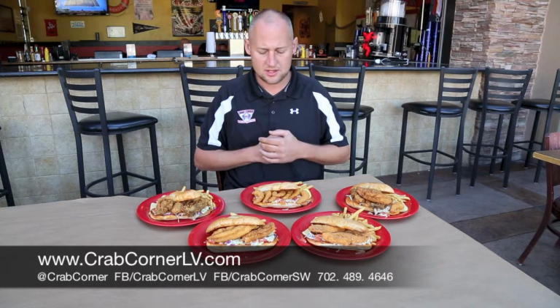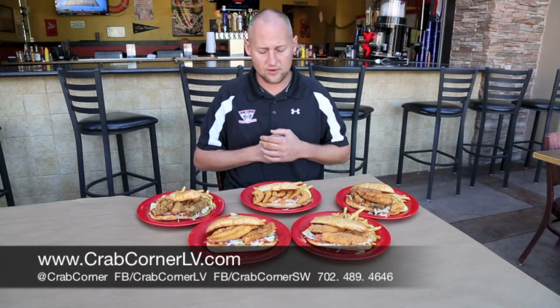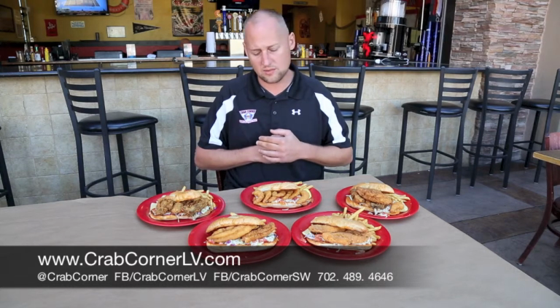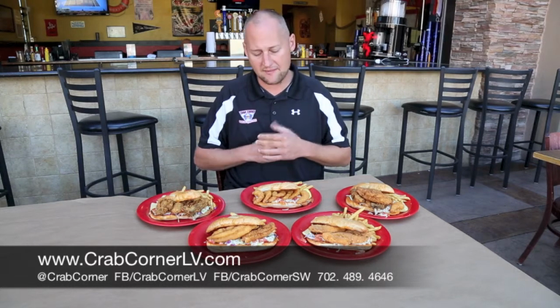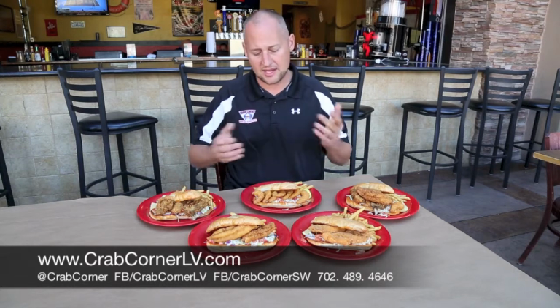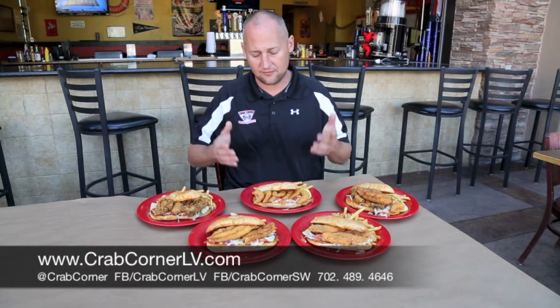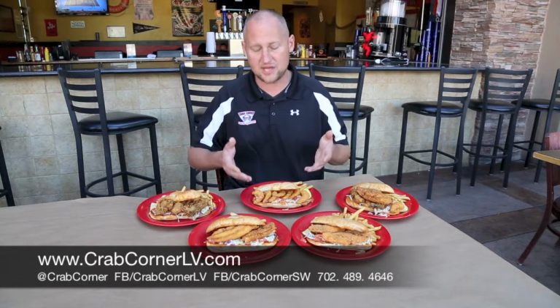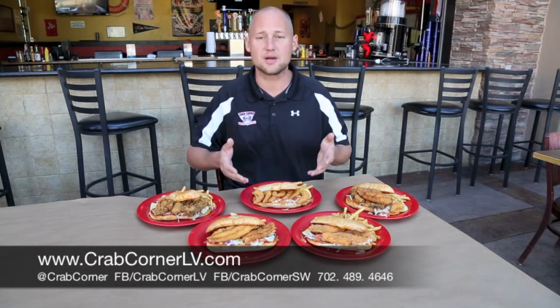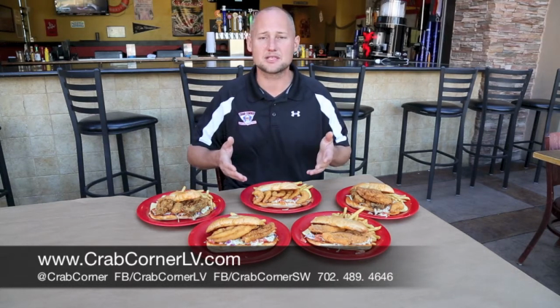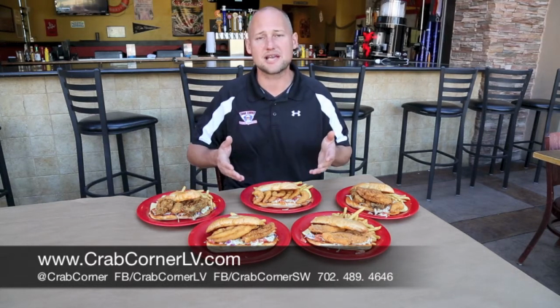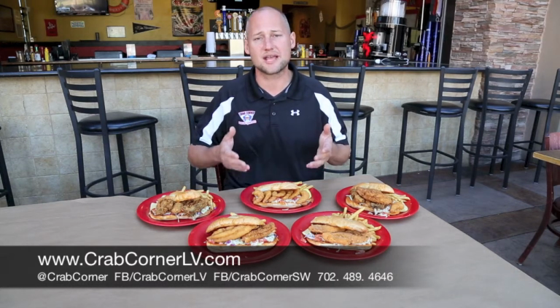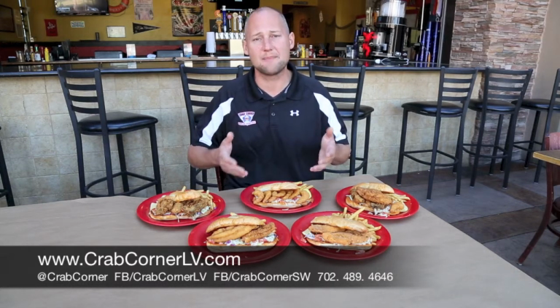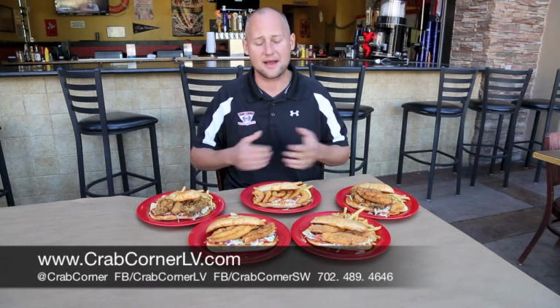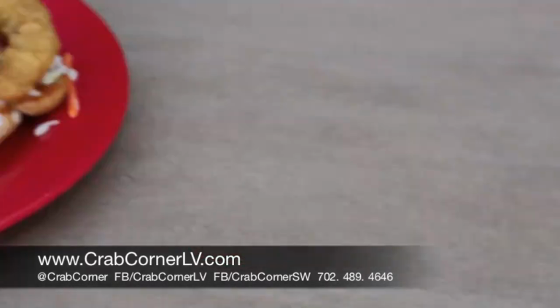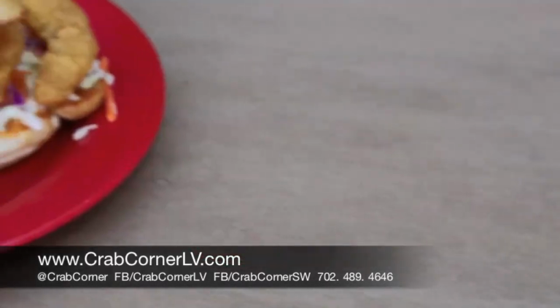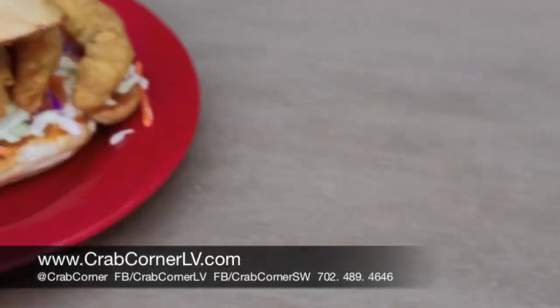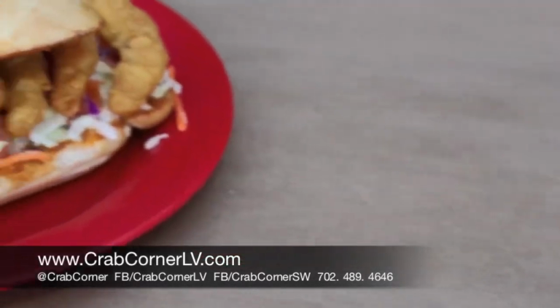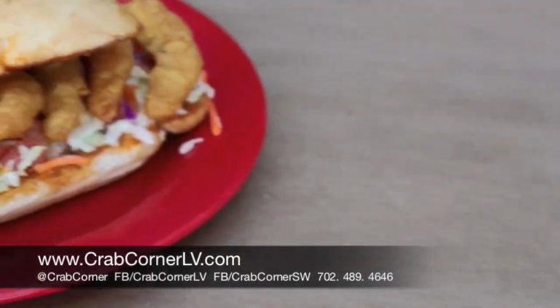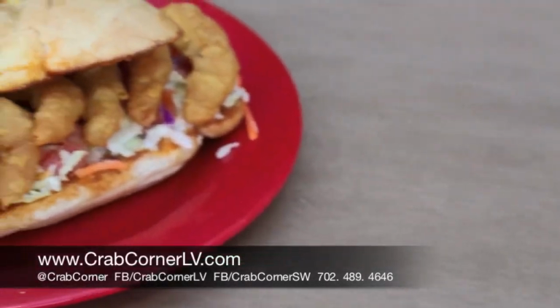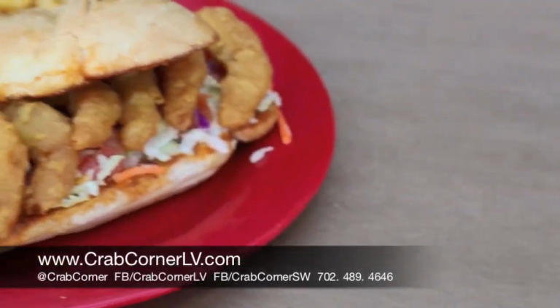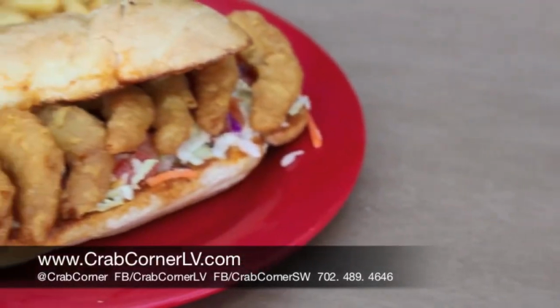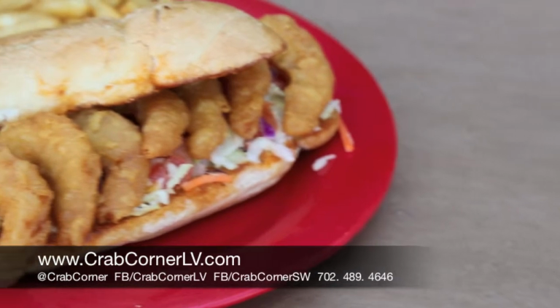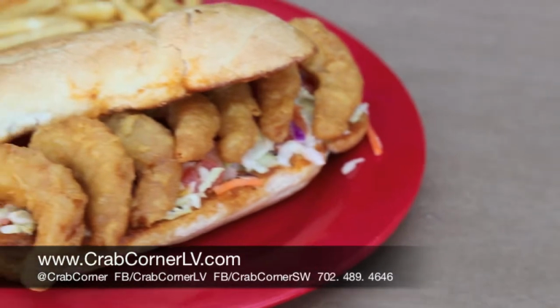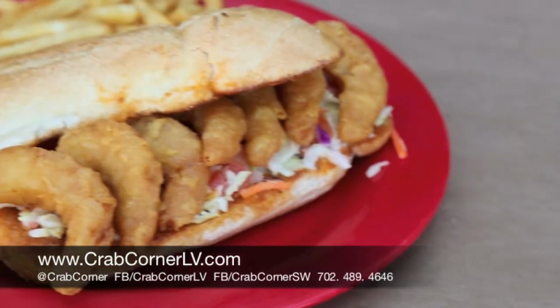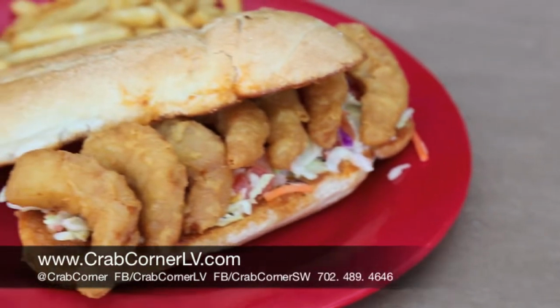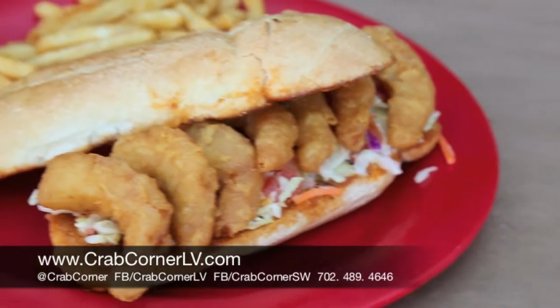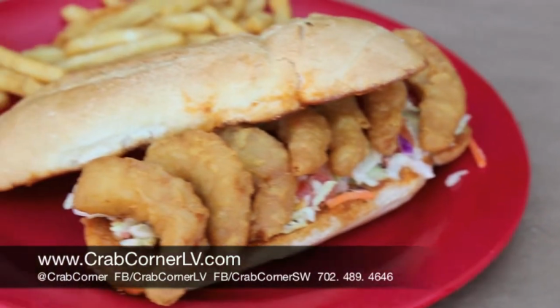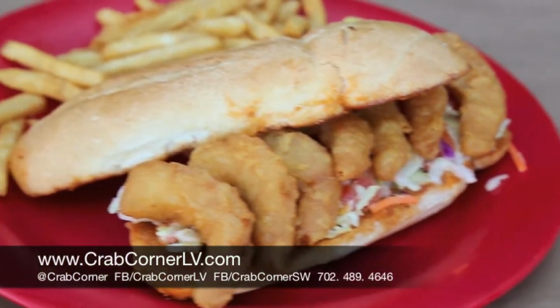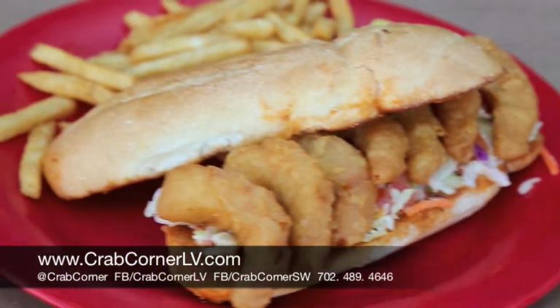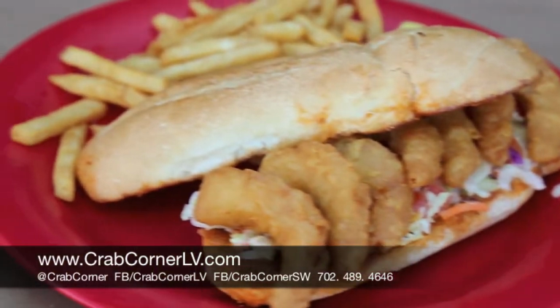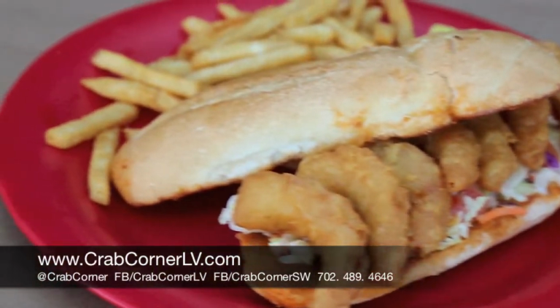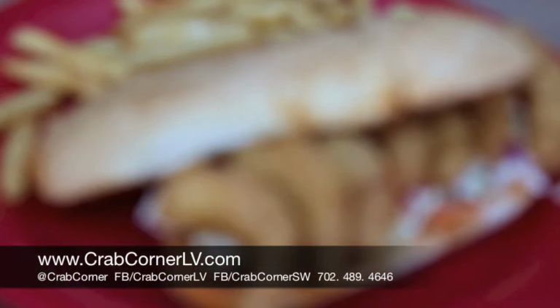The first one we have is the fried shrimp. This one is actually hand battered in beer batter and then fried to perfection. Put it on the sandwich, you pick this right up and eat it.